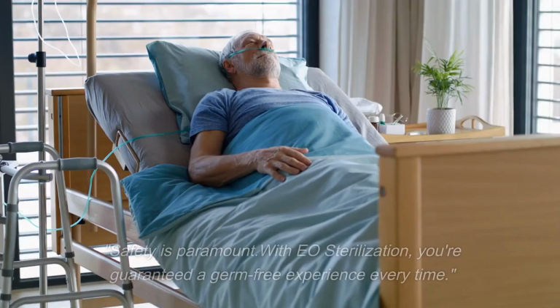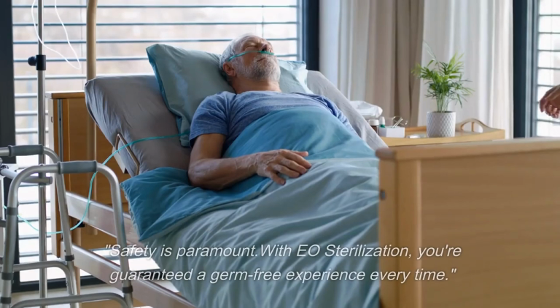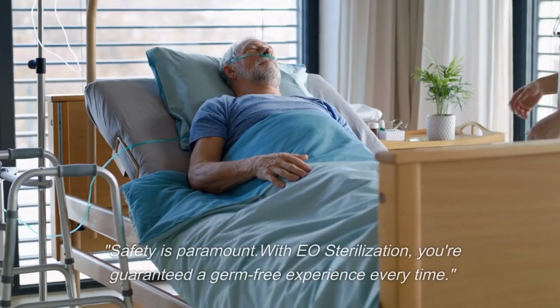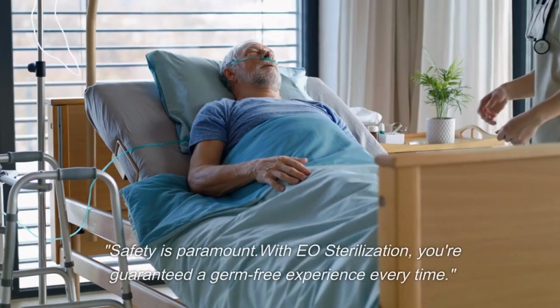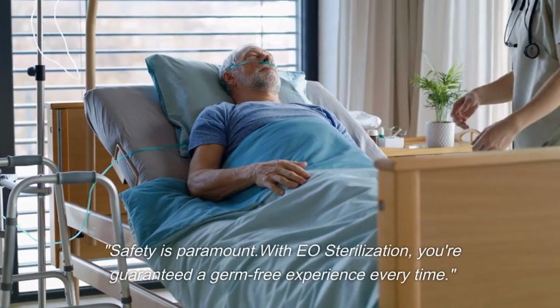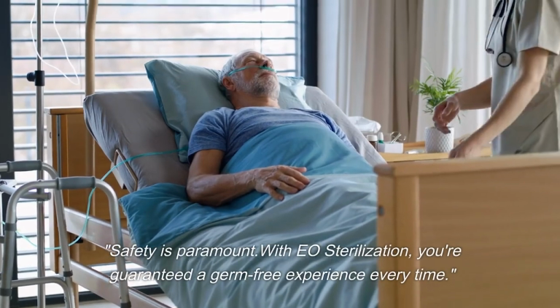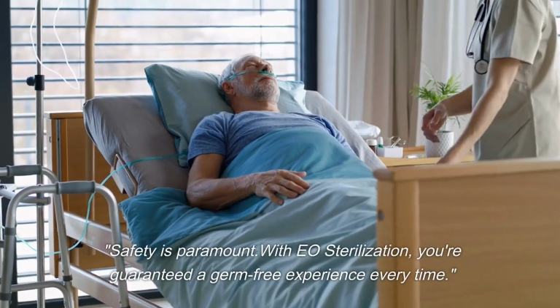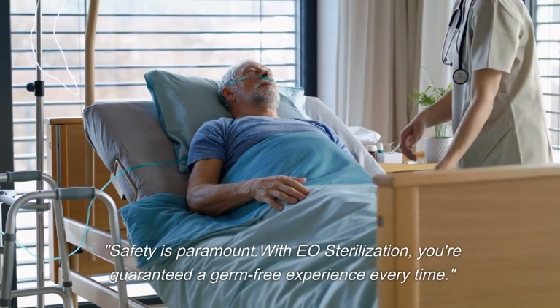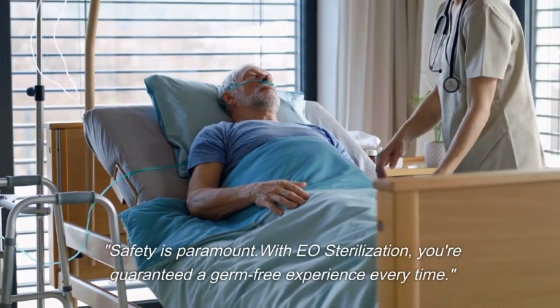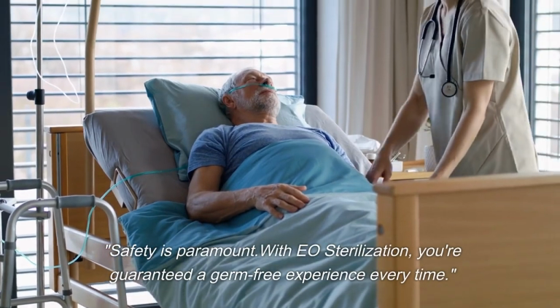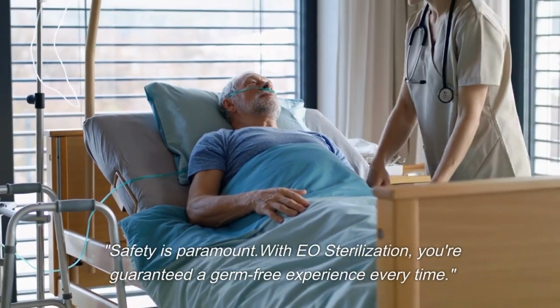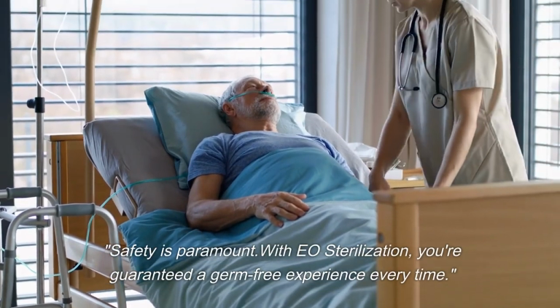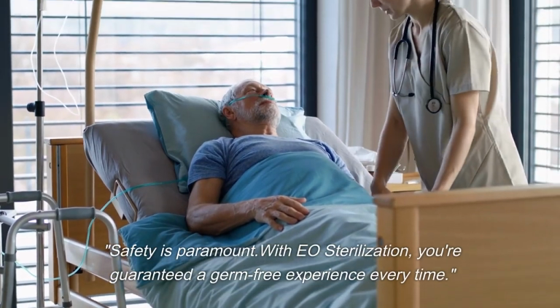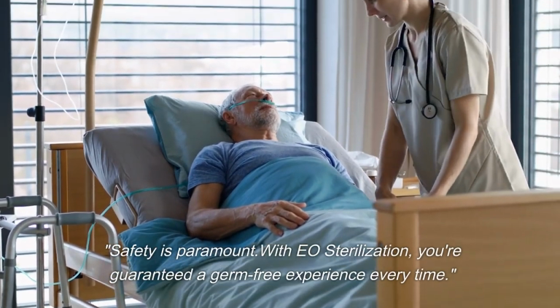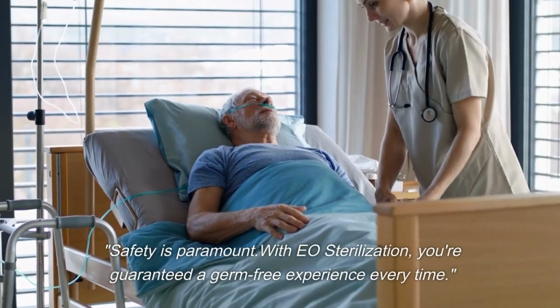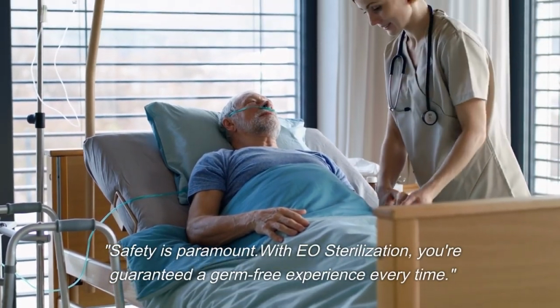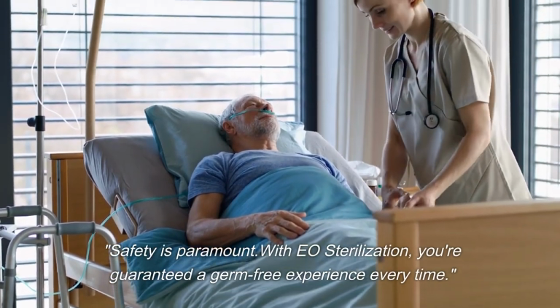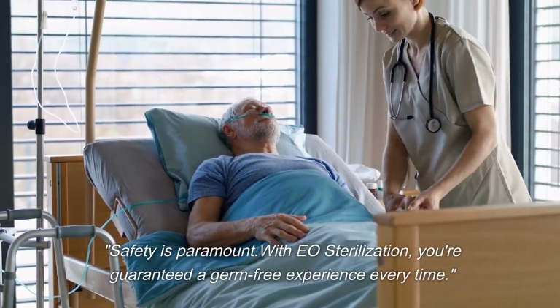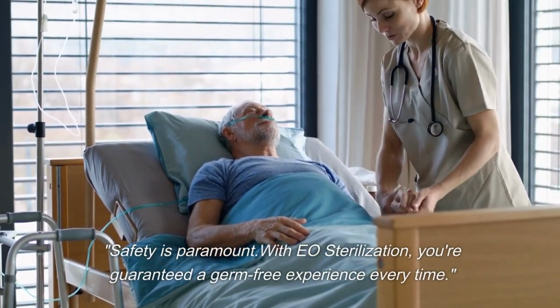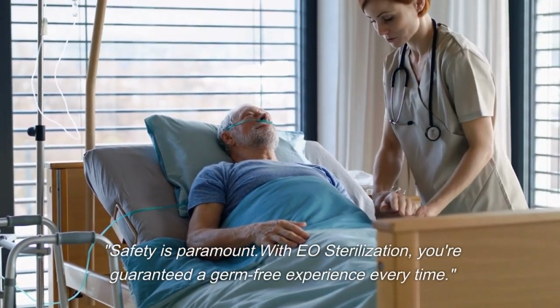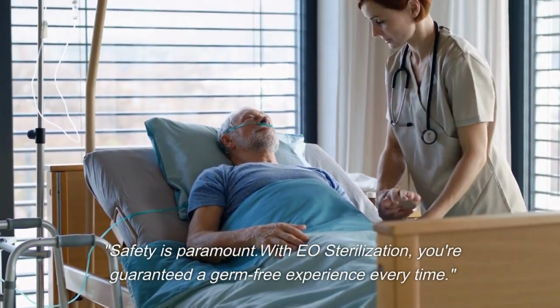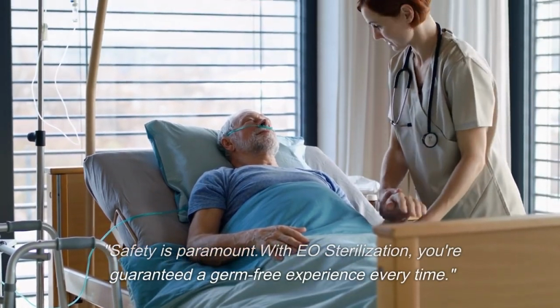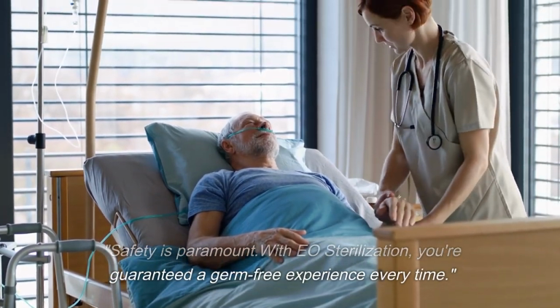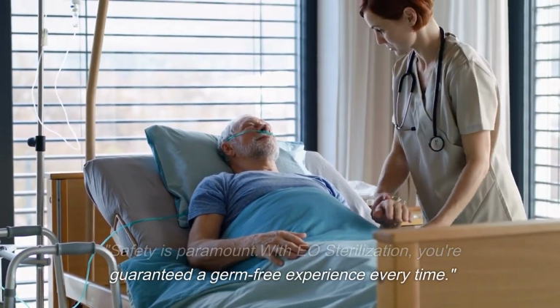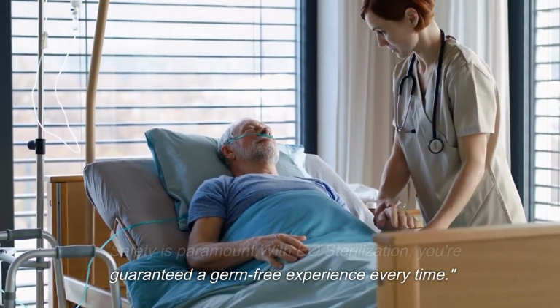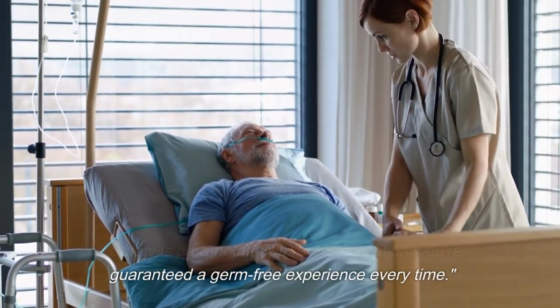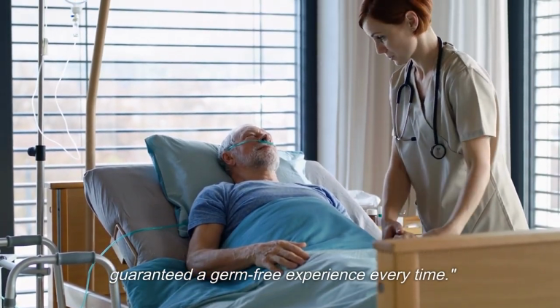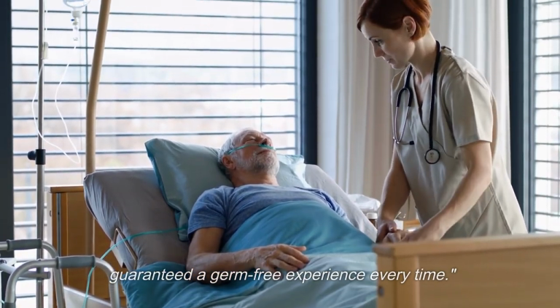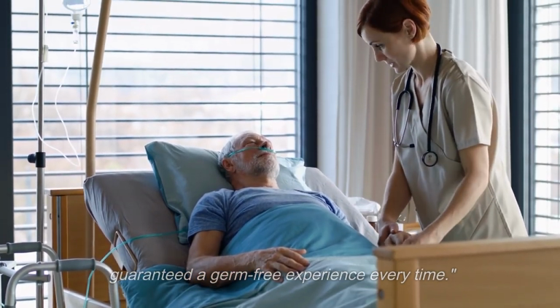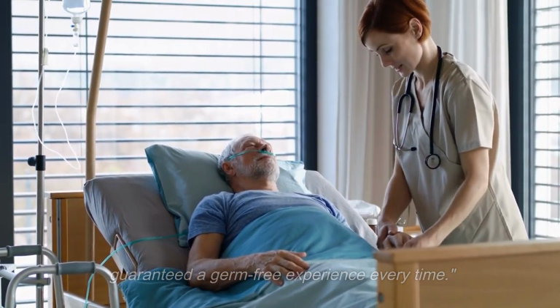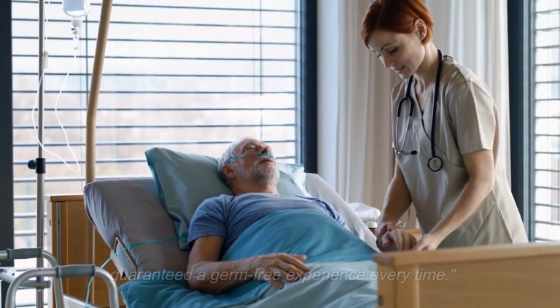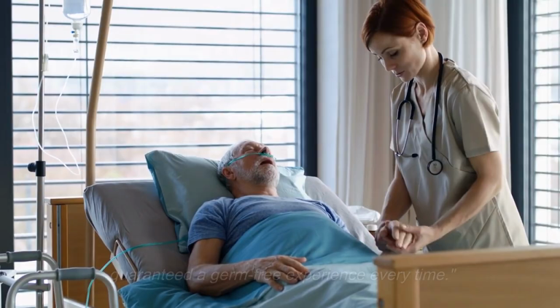Safety is paramount. With EO sterilization, you're guaranteed a germ-free experience every time.